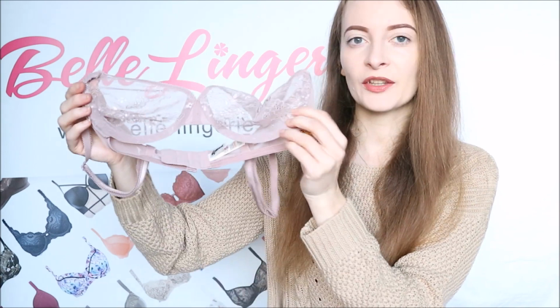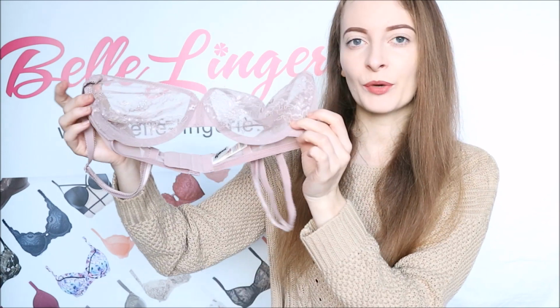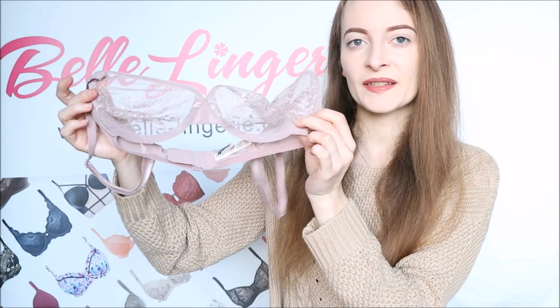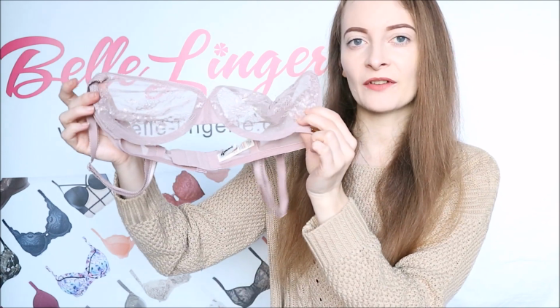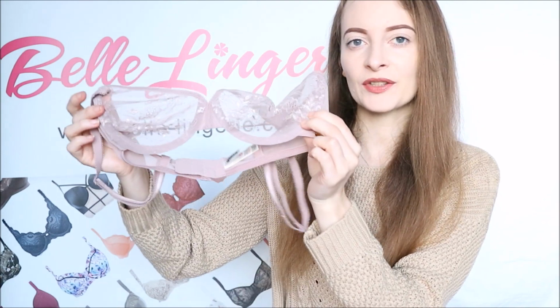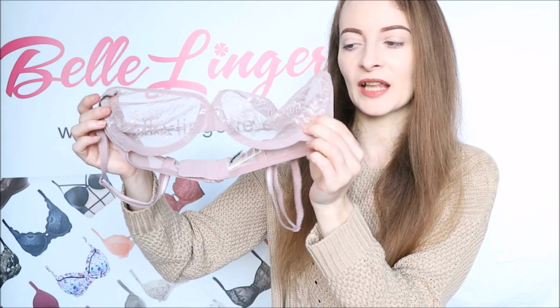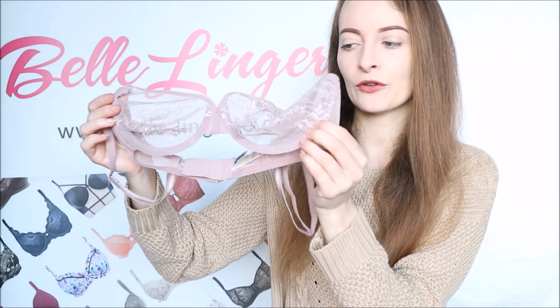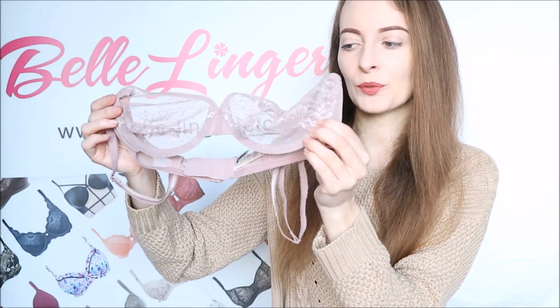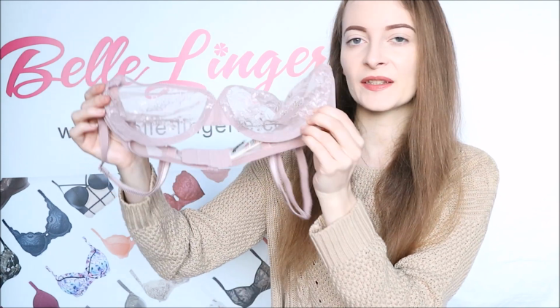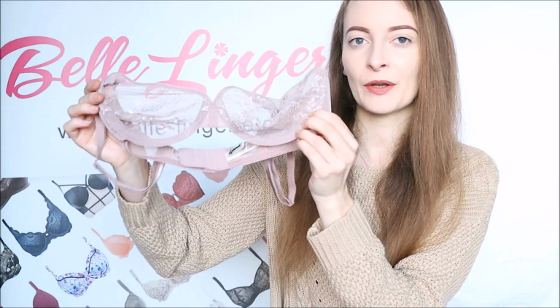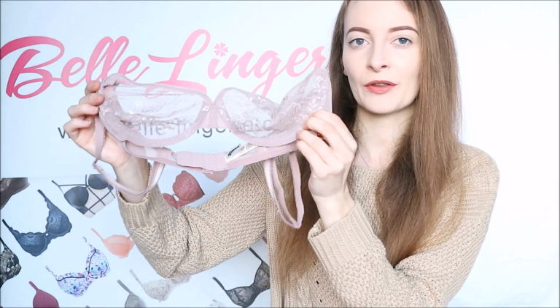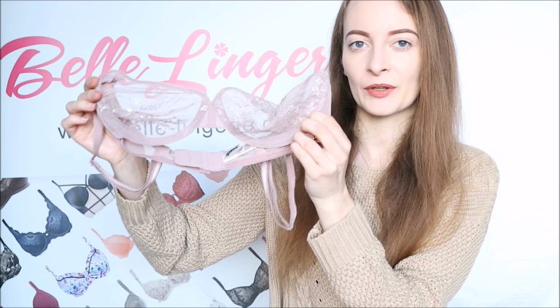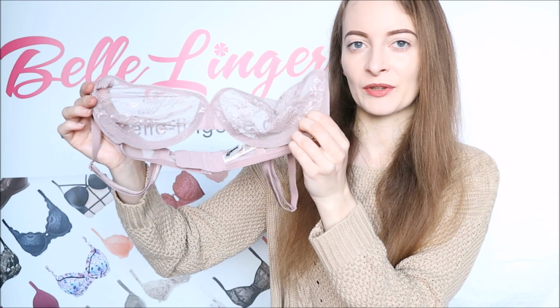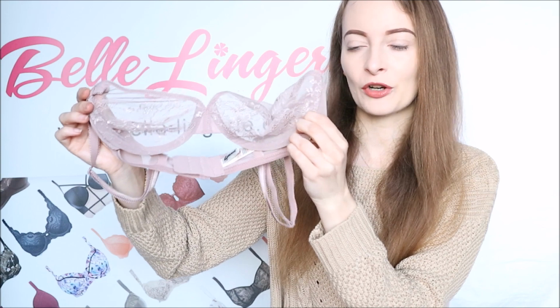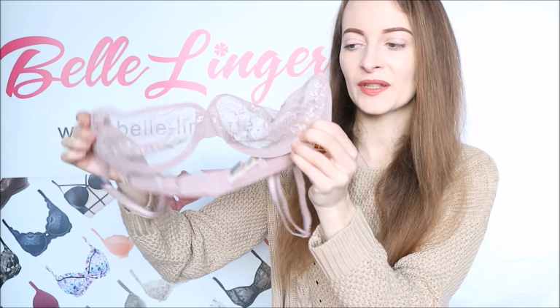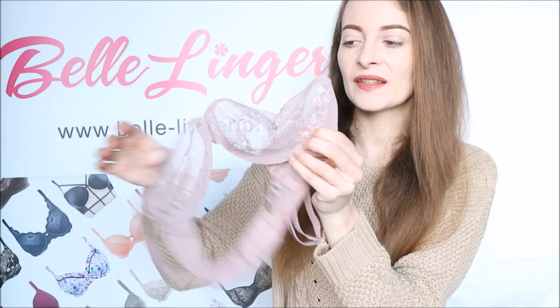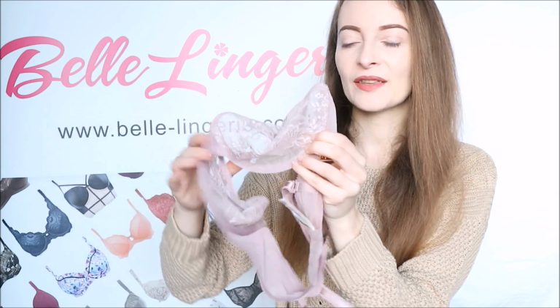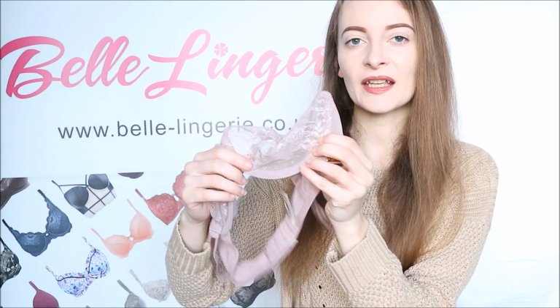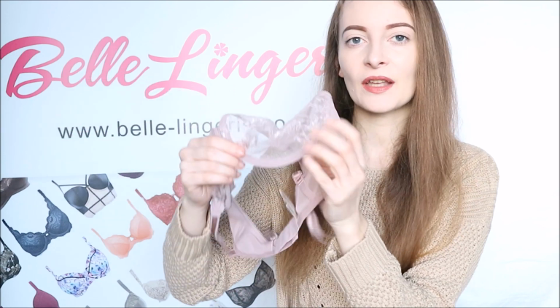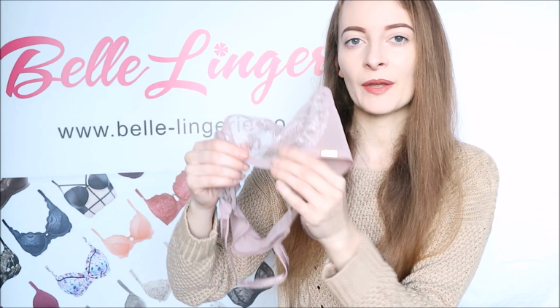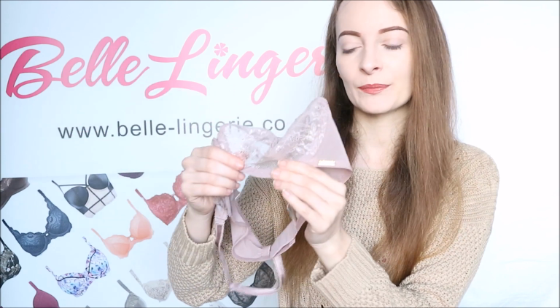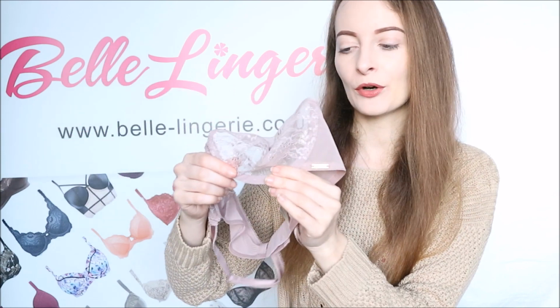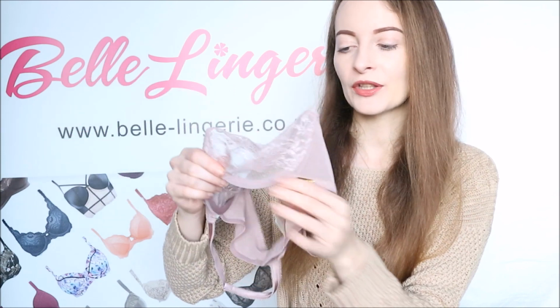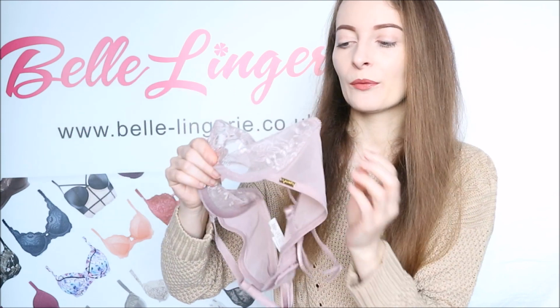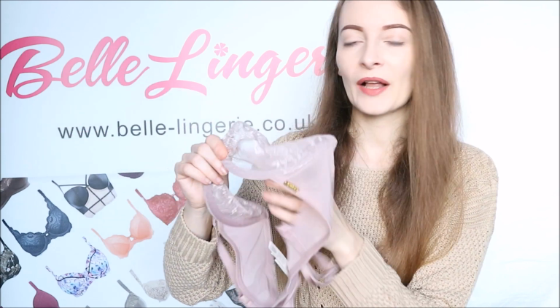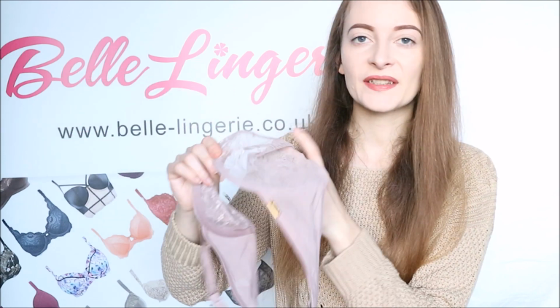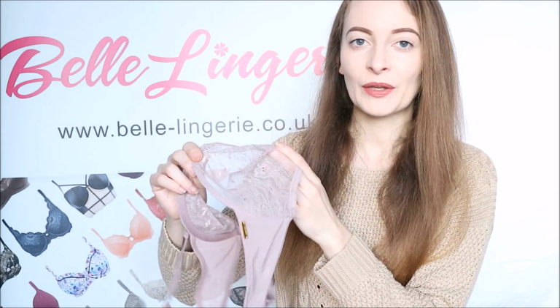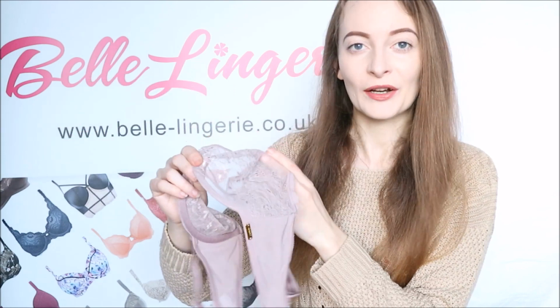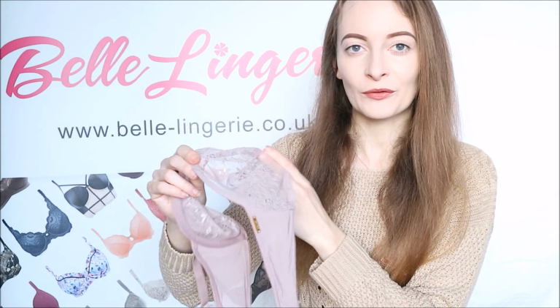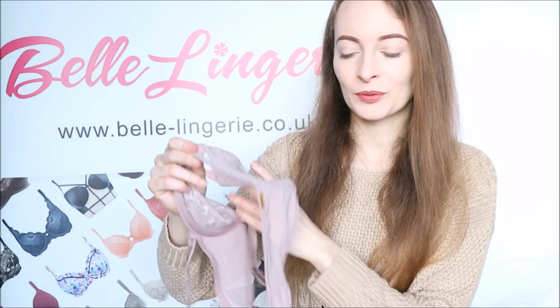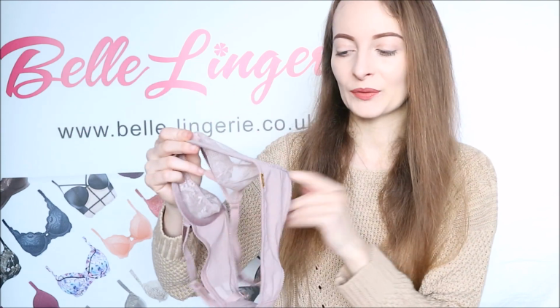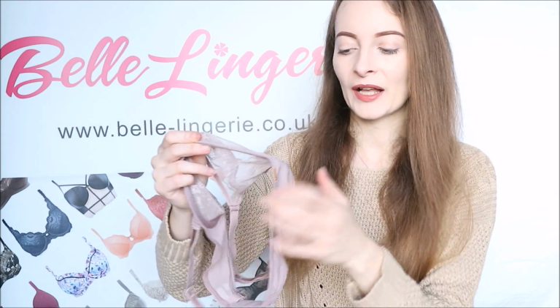The bra still has underwire to both the bottom of the cups, which gives a bit of support while still being quite comfortable as well.